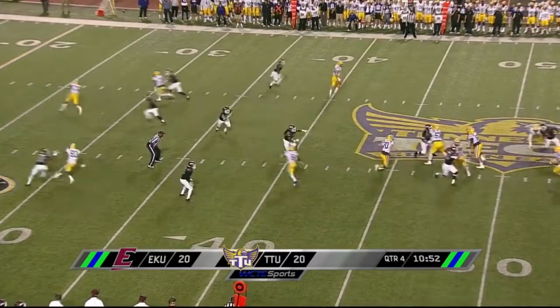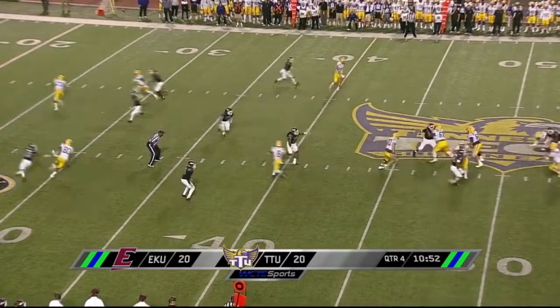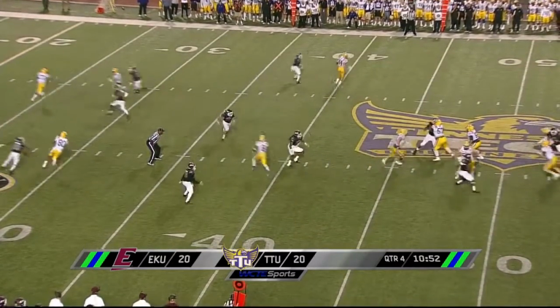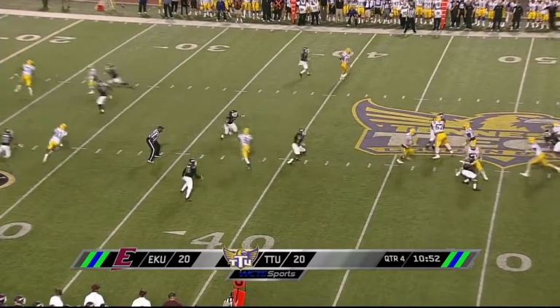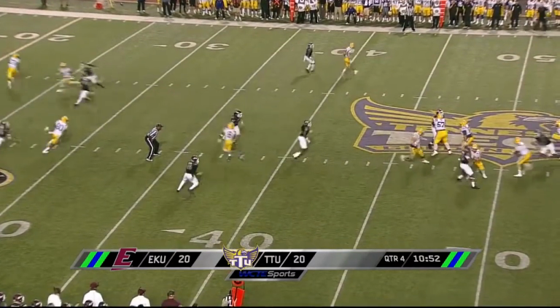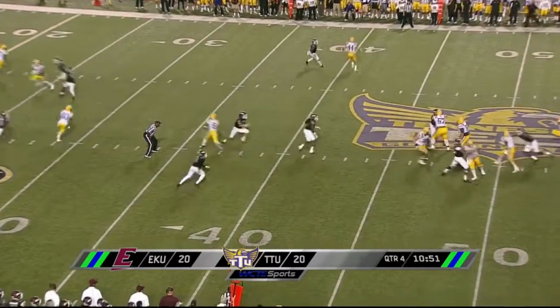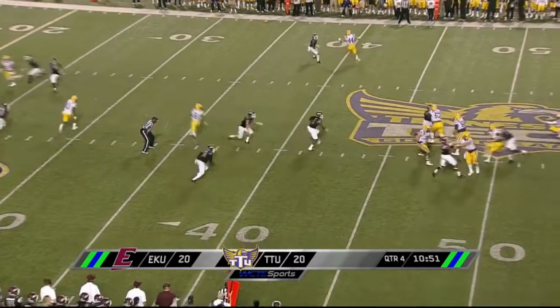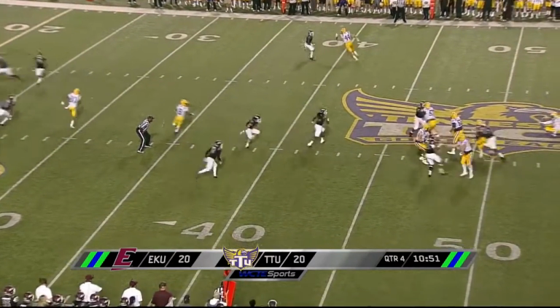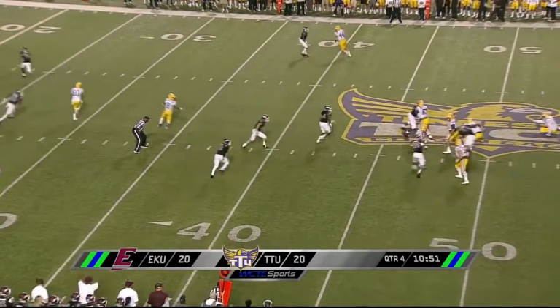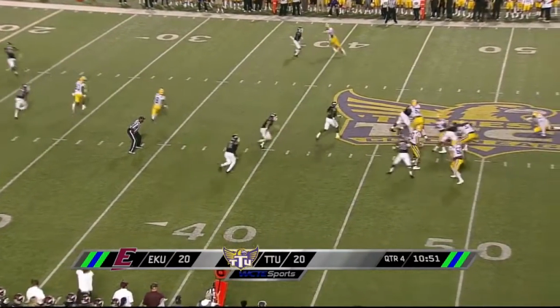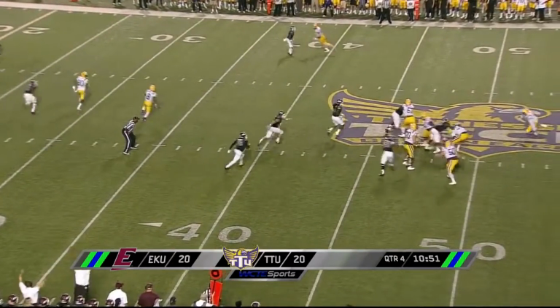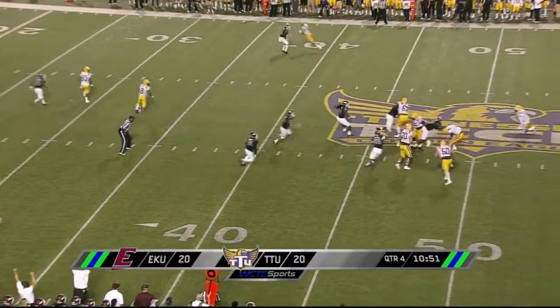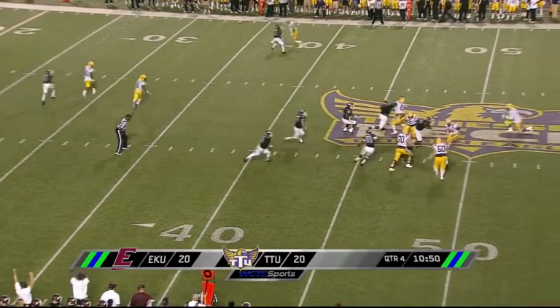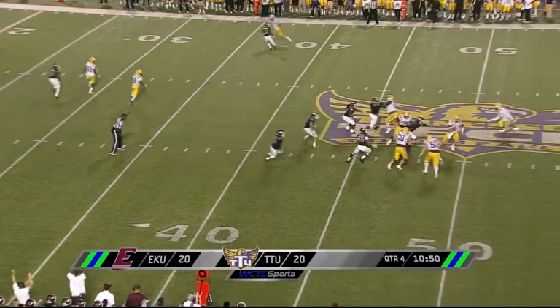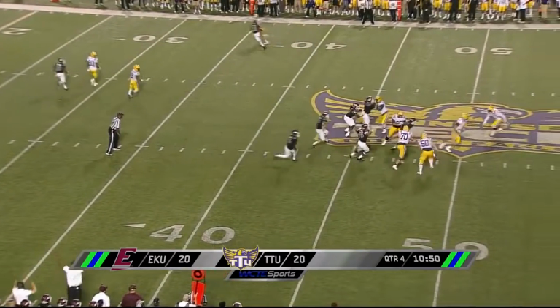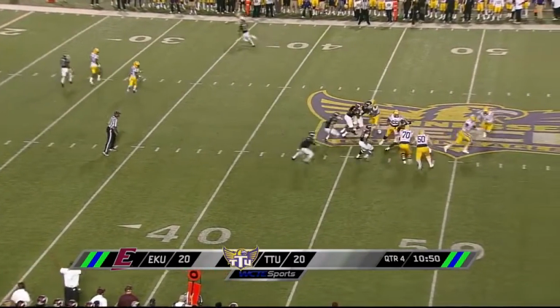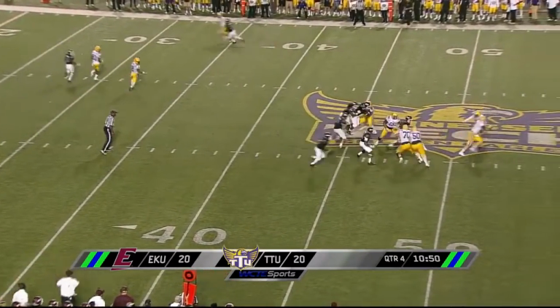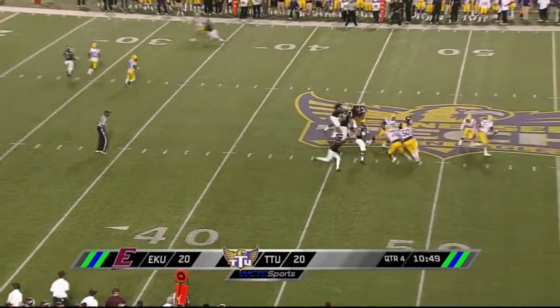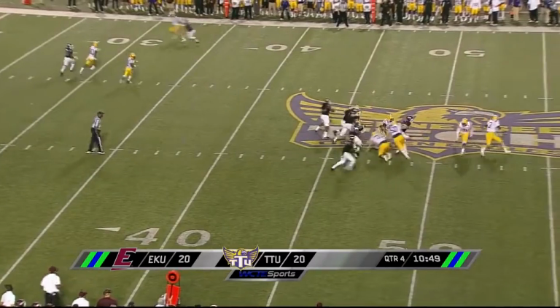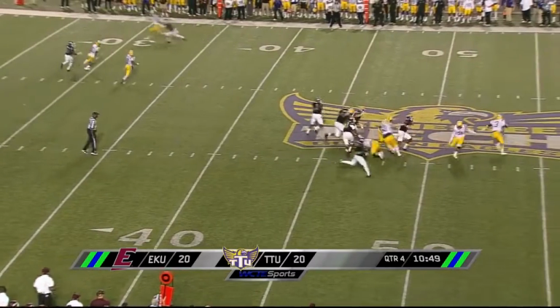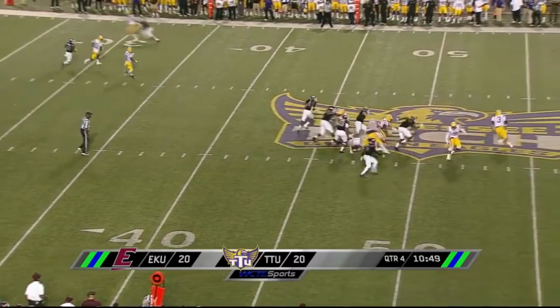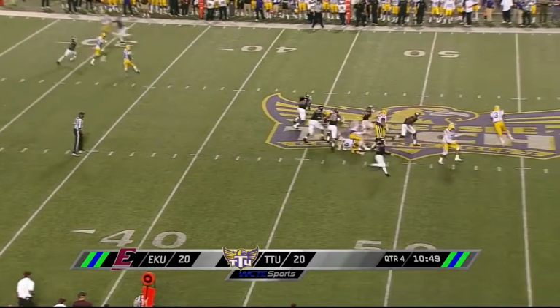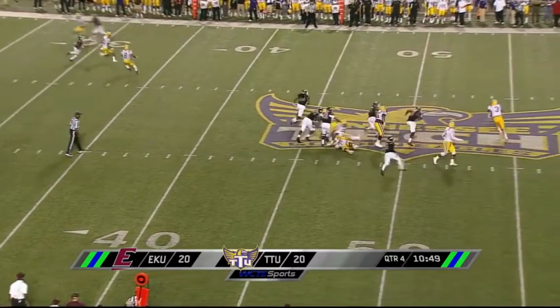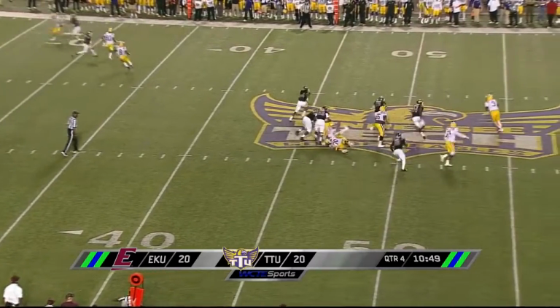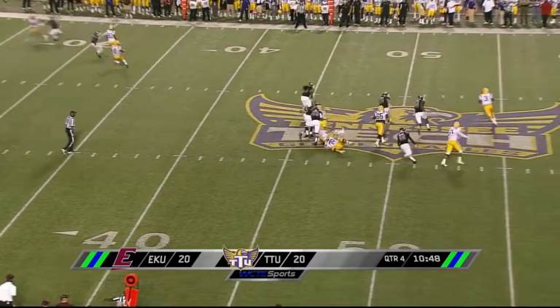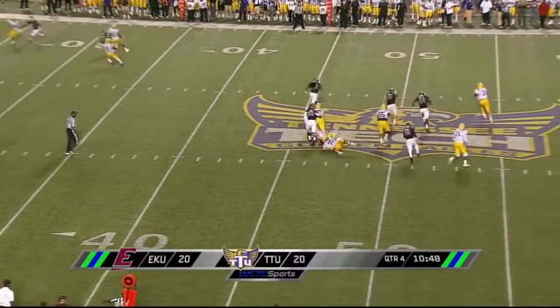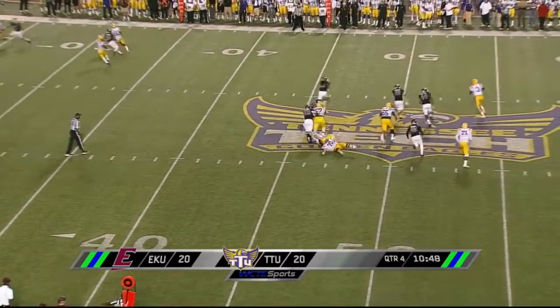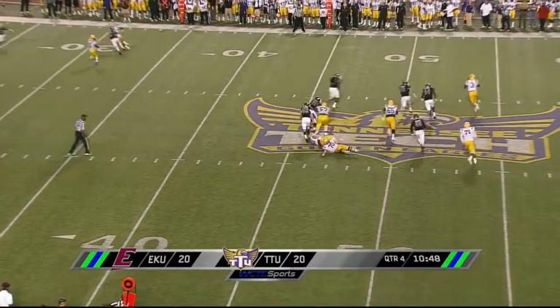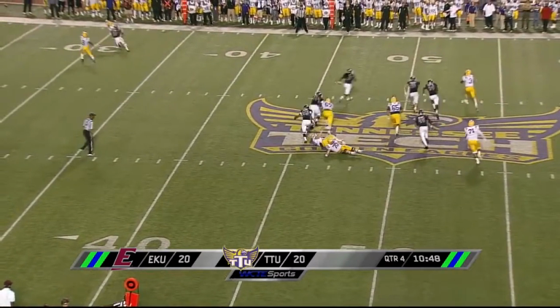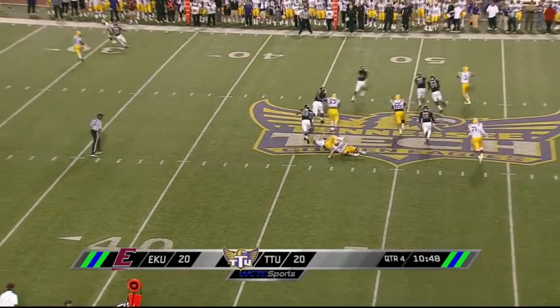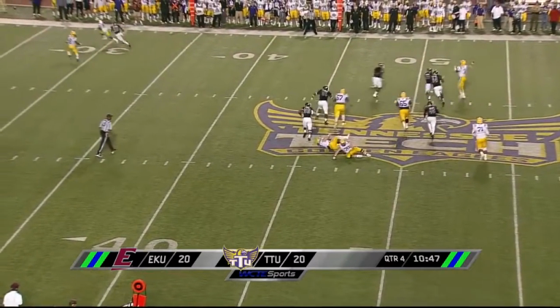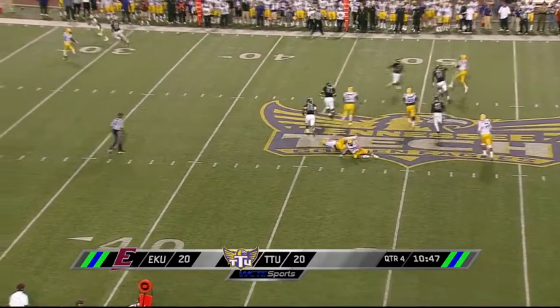Cunningham goes in motion. Birdsong is flushed out of the pocket — he's going to be sacked. No, he's able to stay alive. Roll out to the right side.